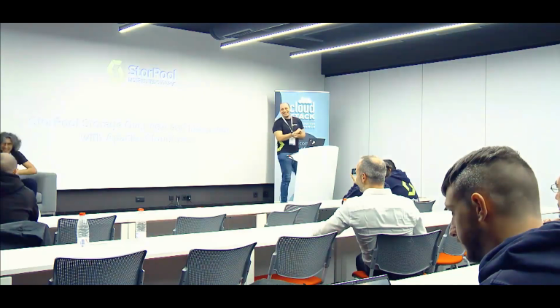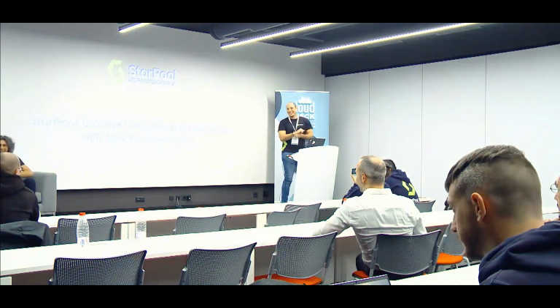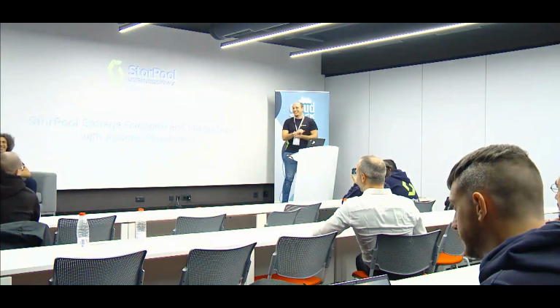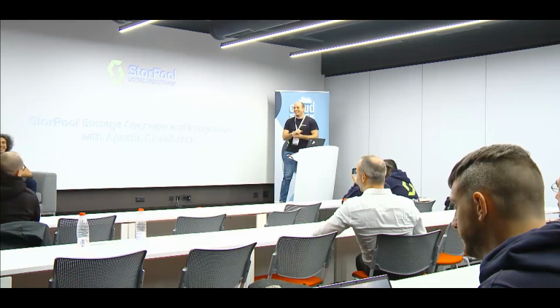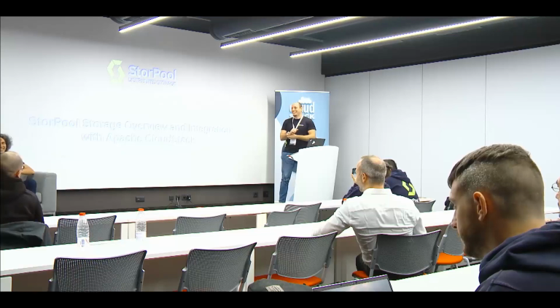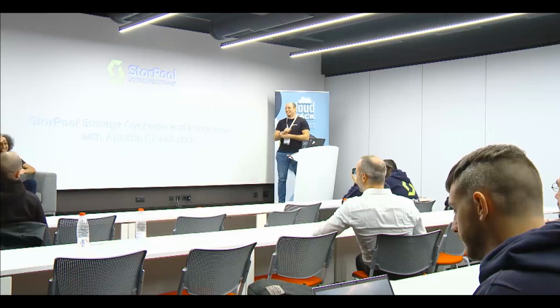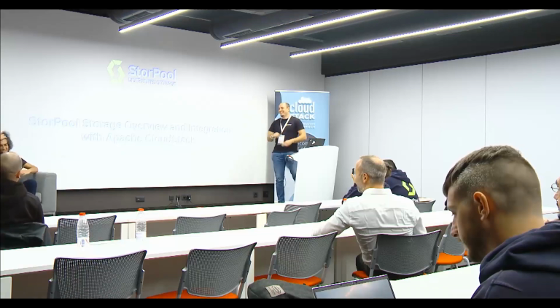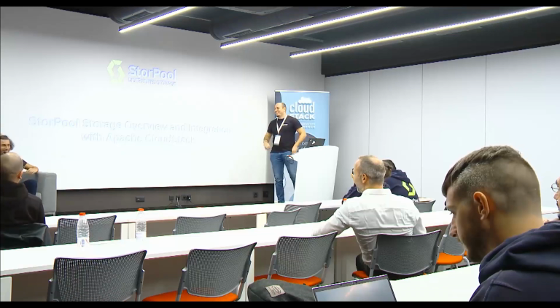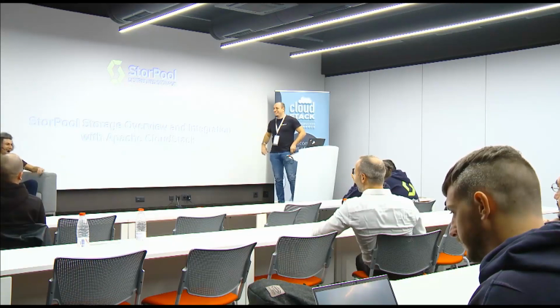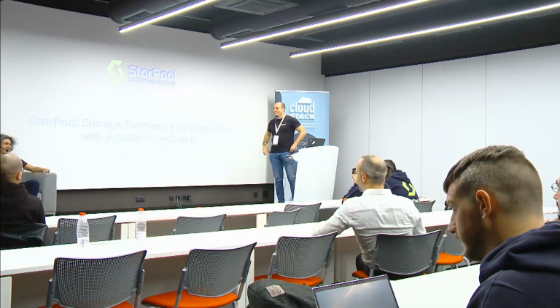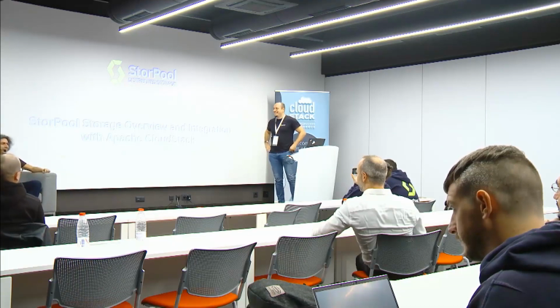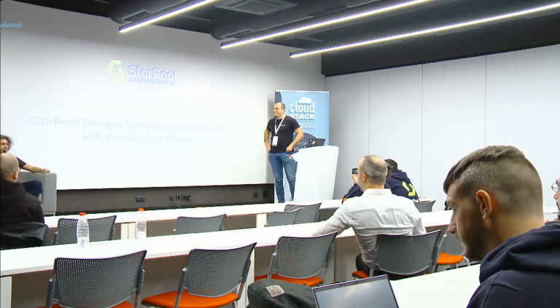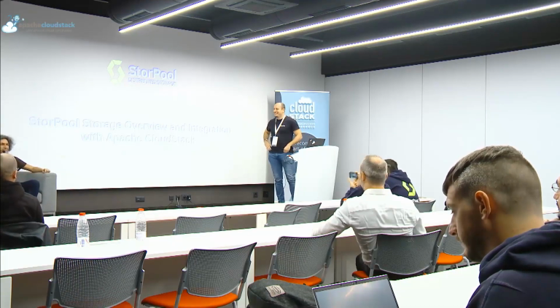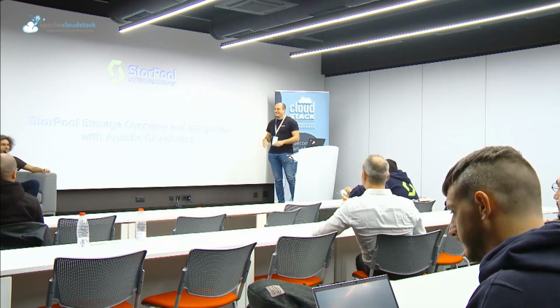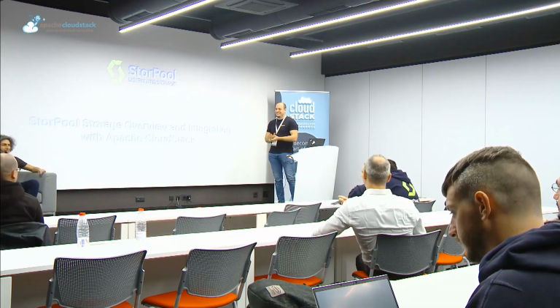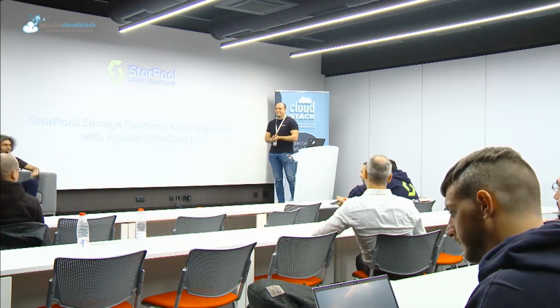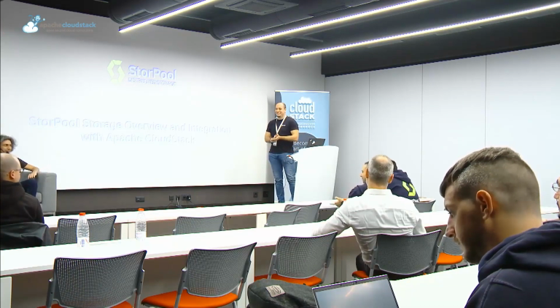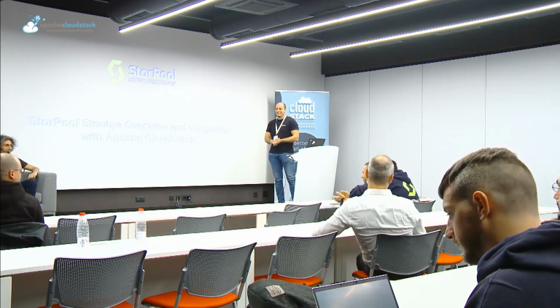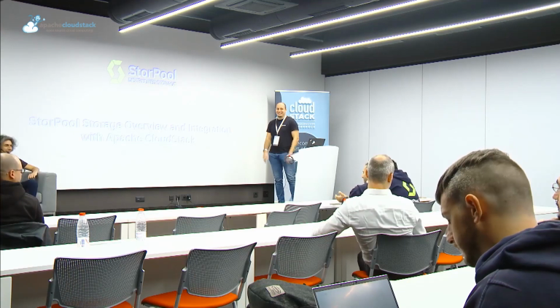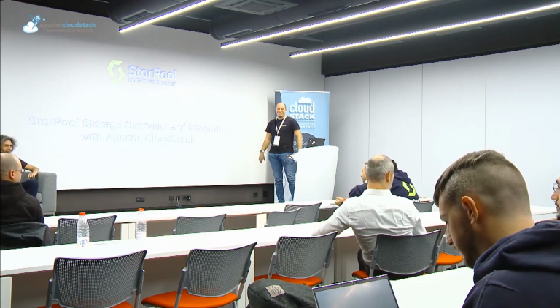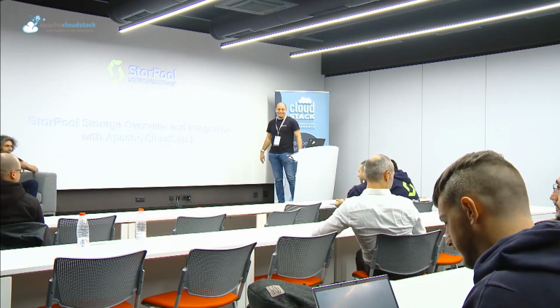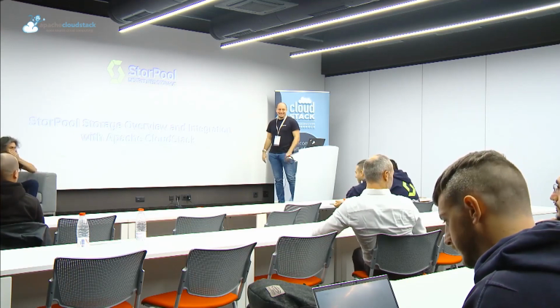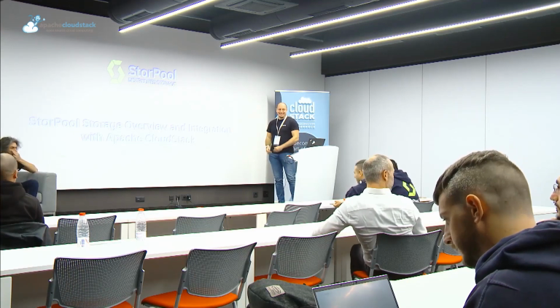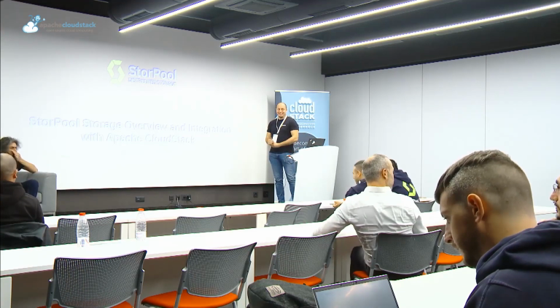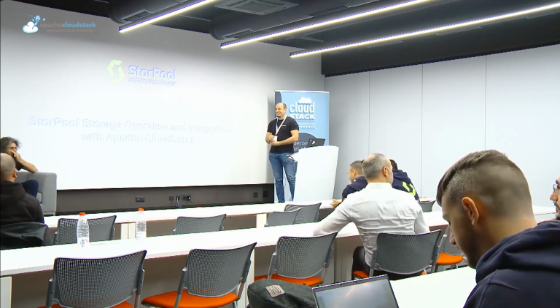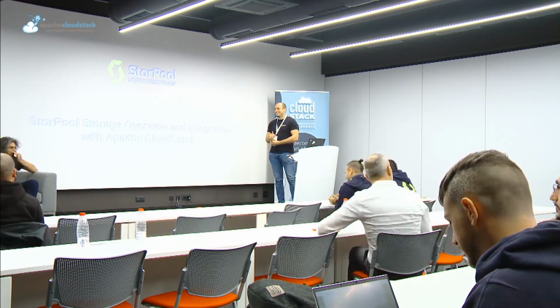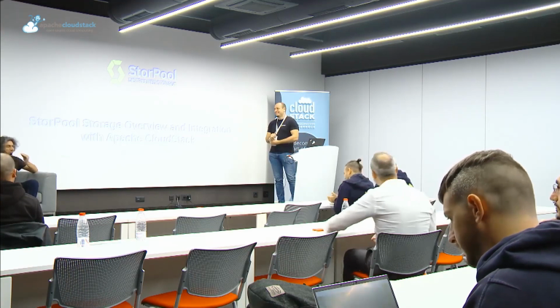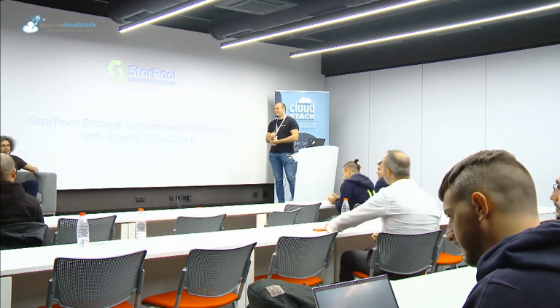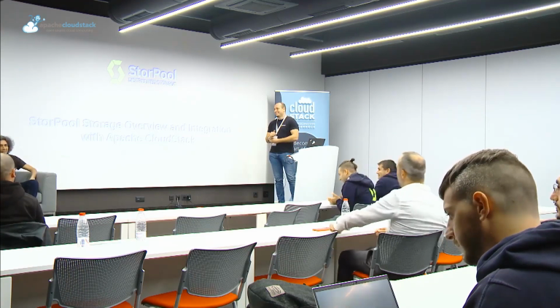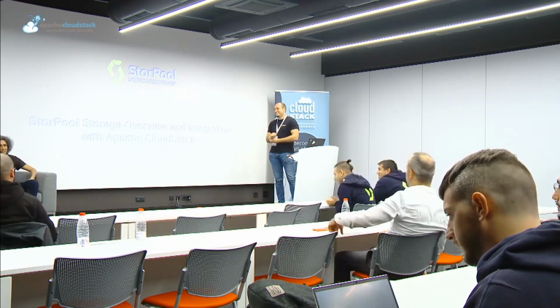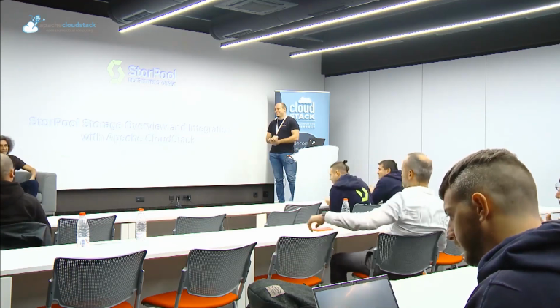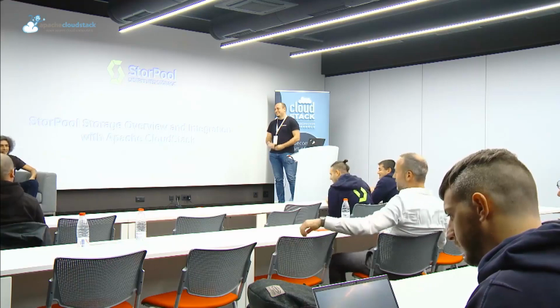A round of applause for the Sturple team, which will talk about their integration with Apache CloudStack.